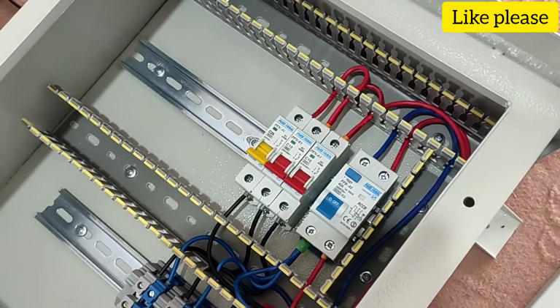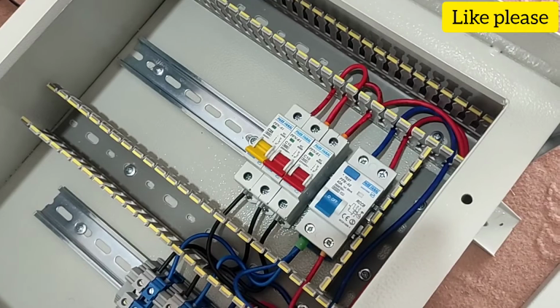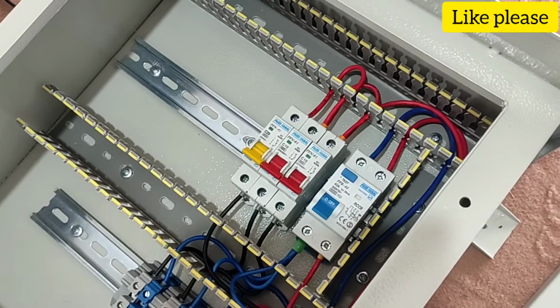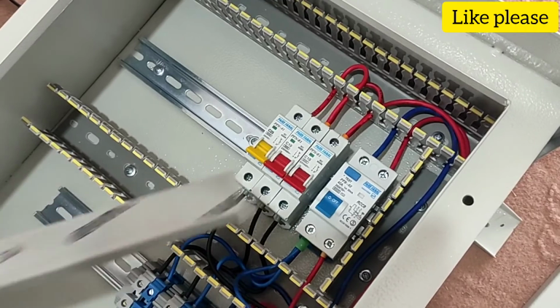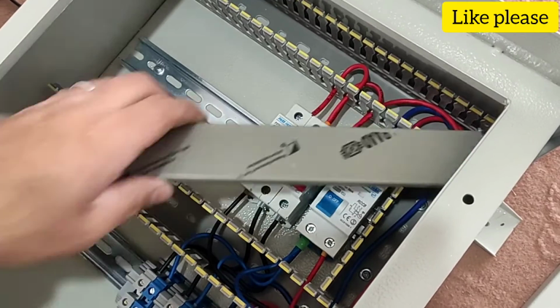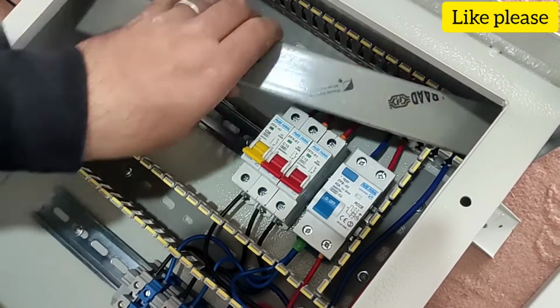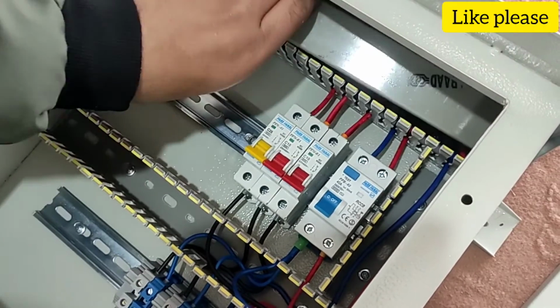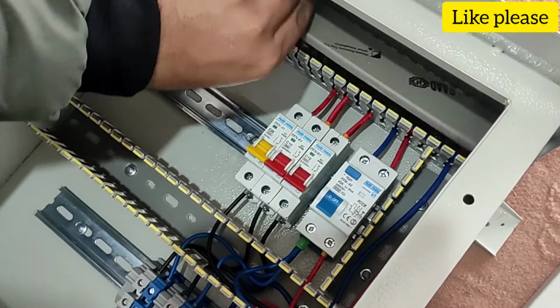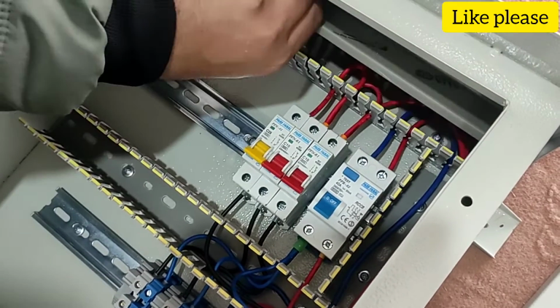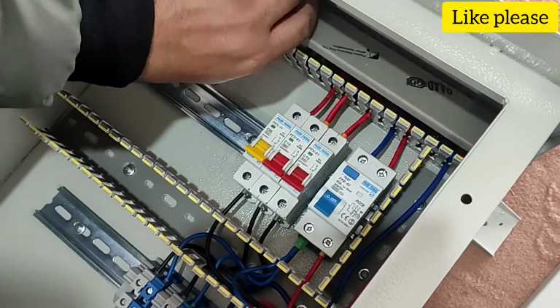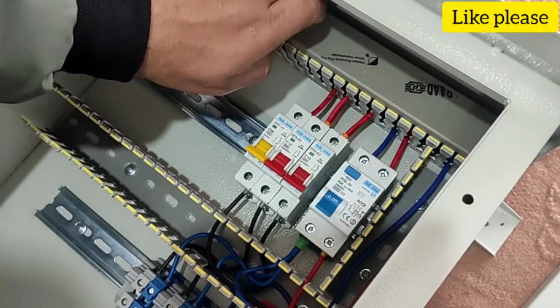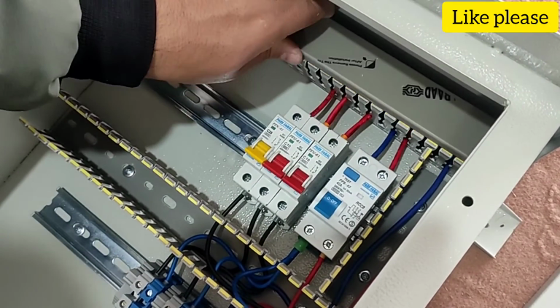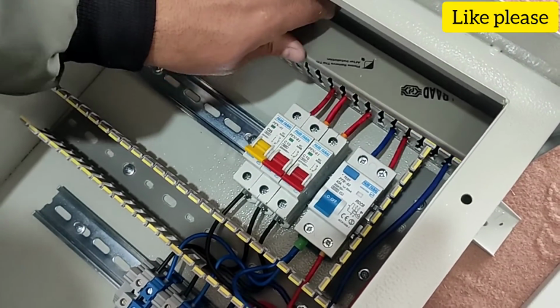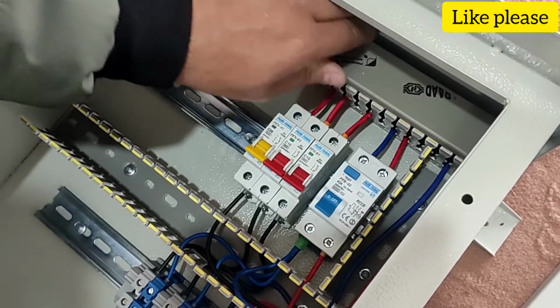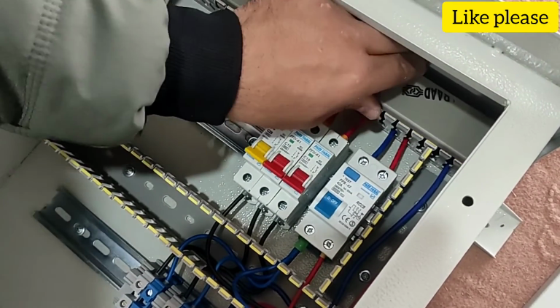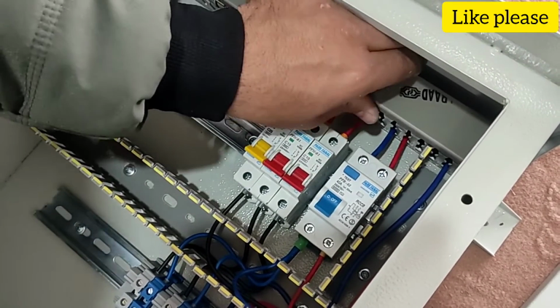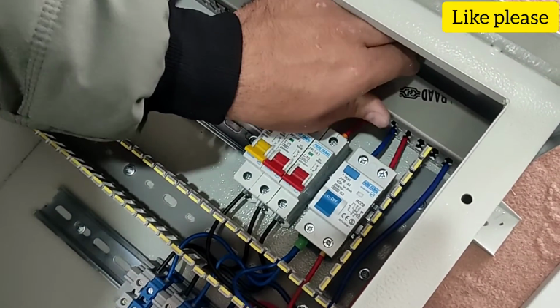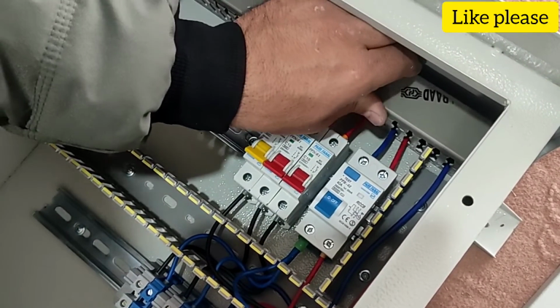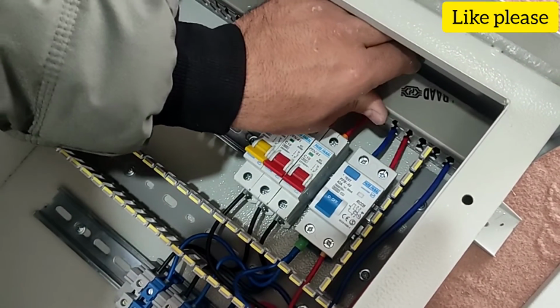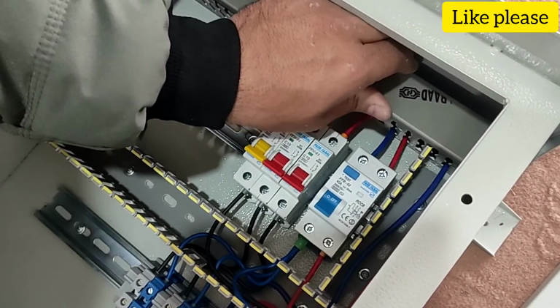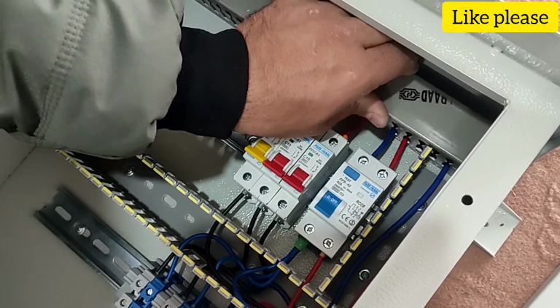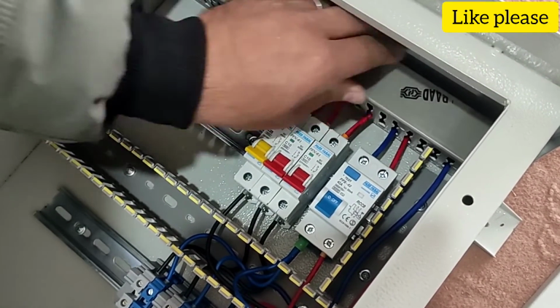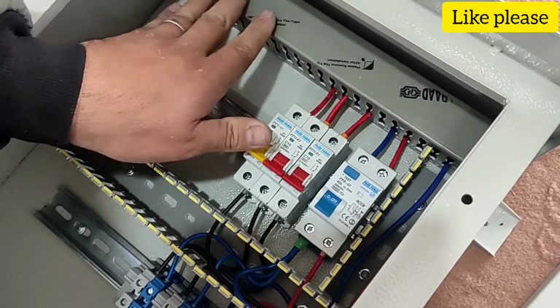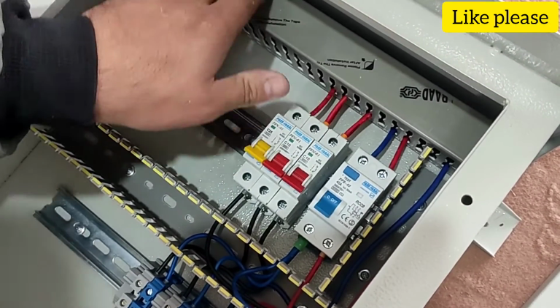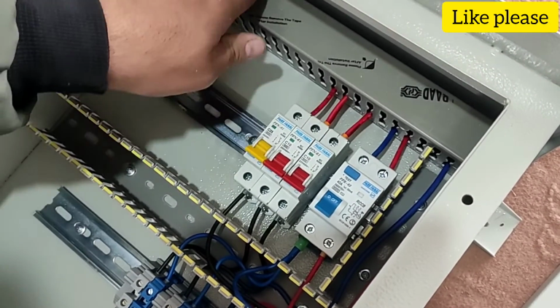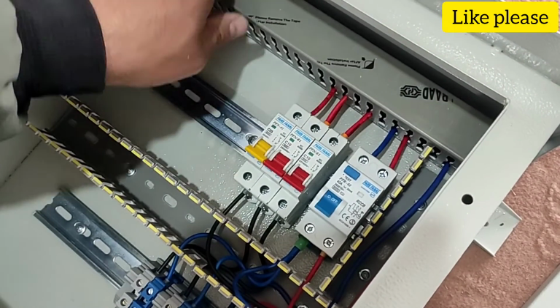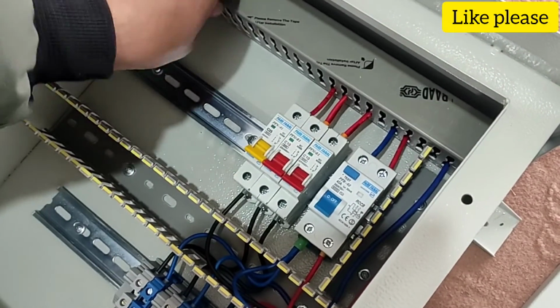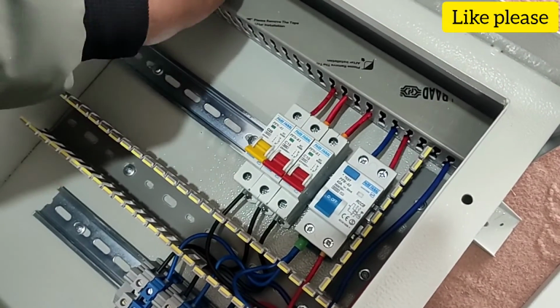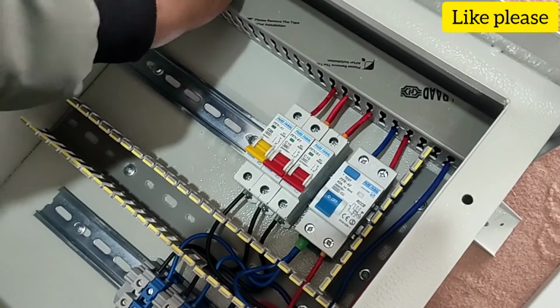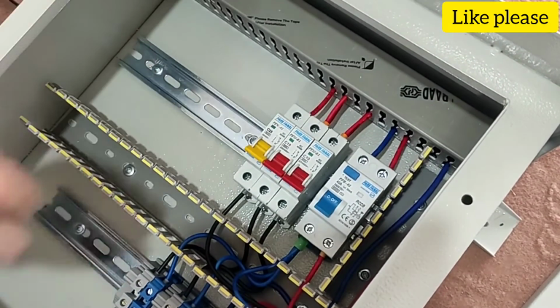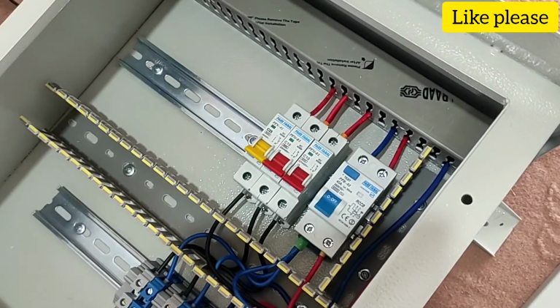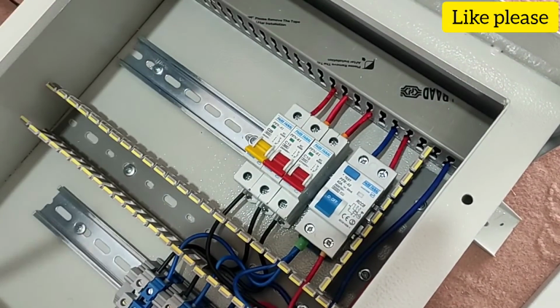The wiring is finished. In the last step, we close the door of the ducts.